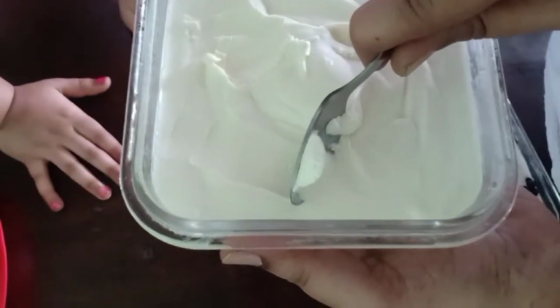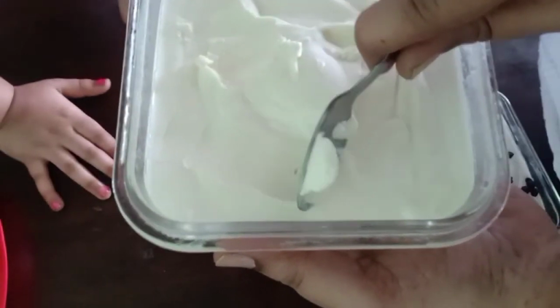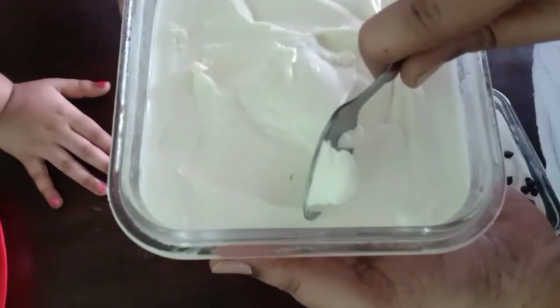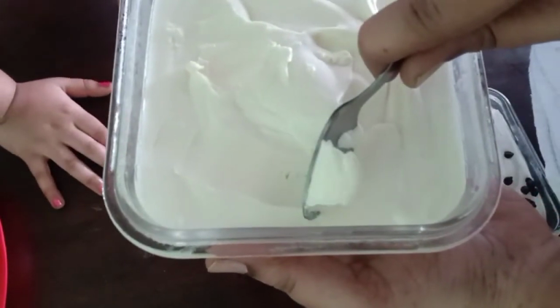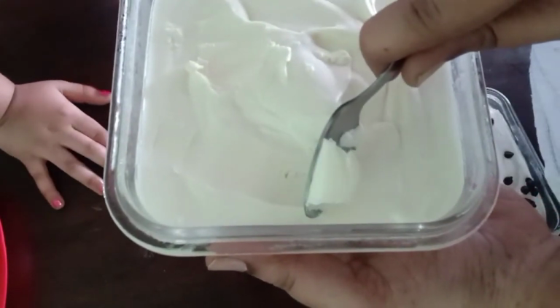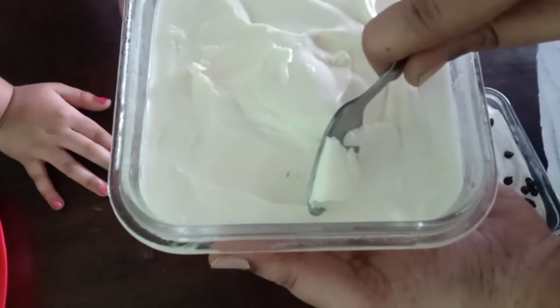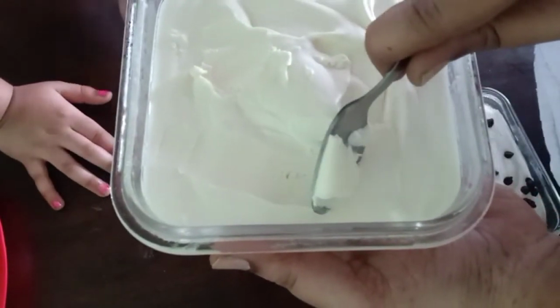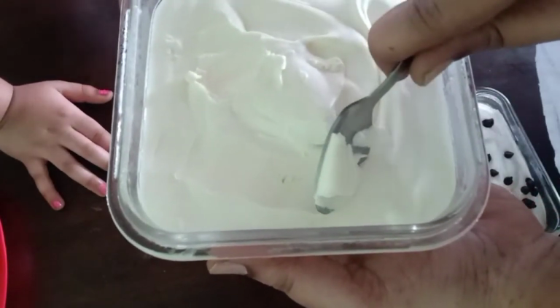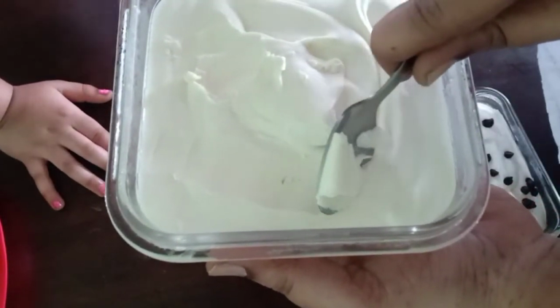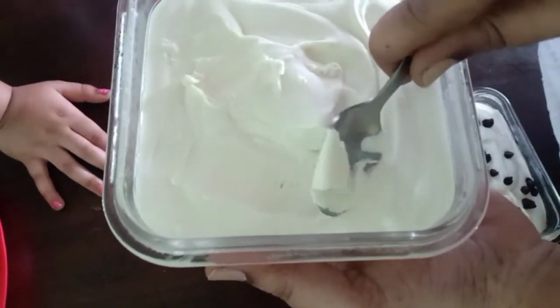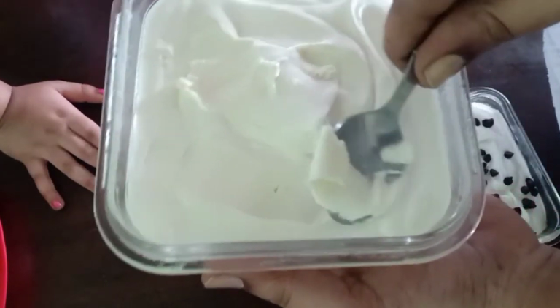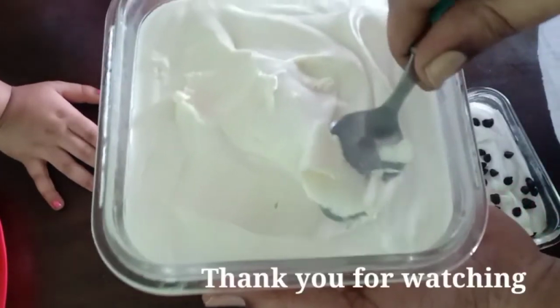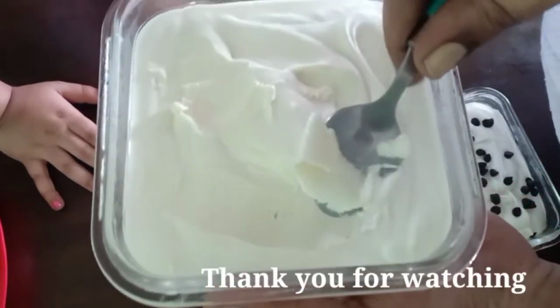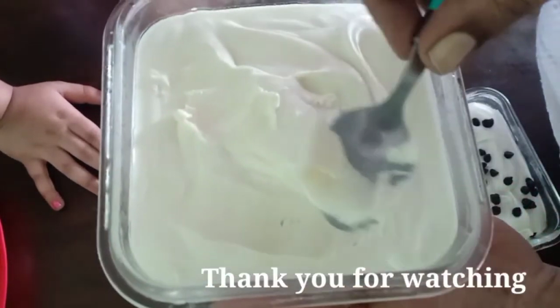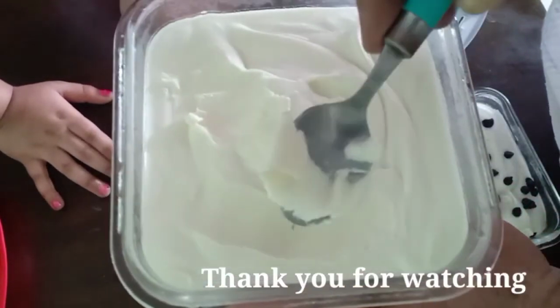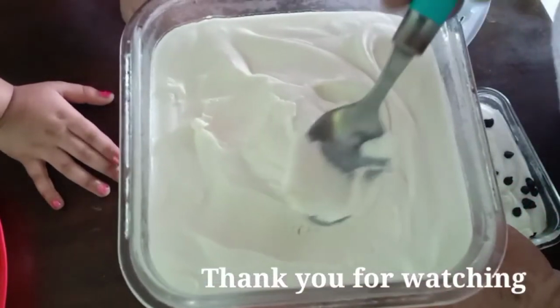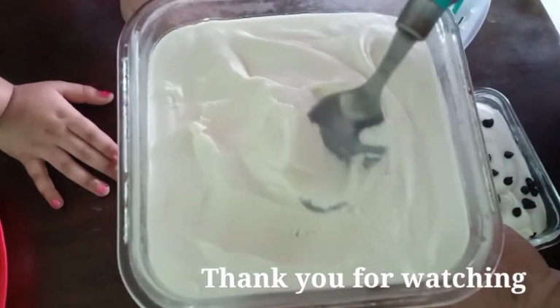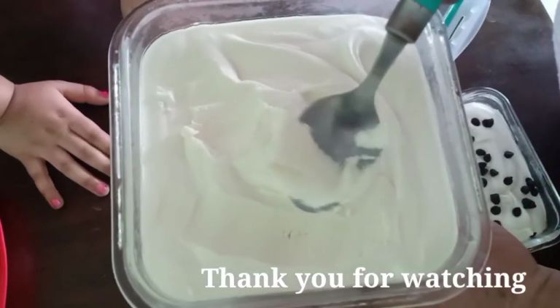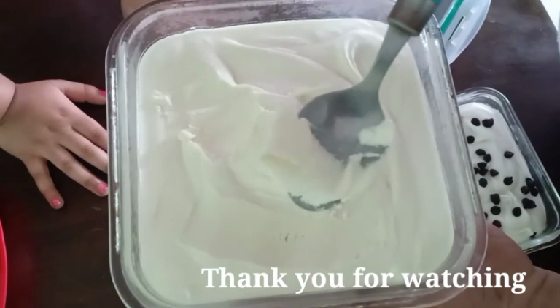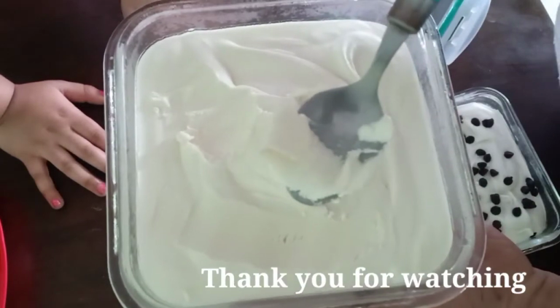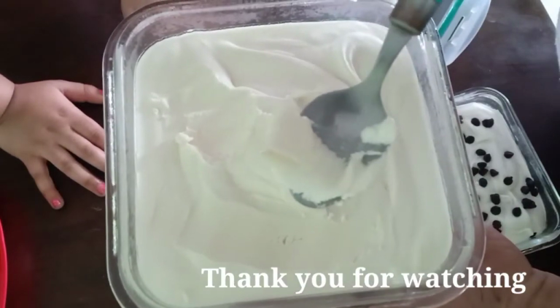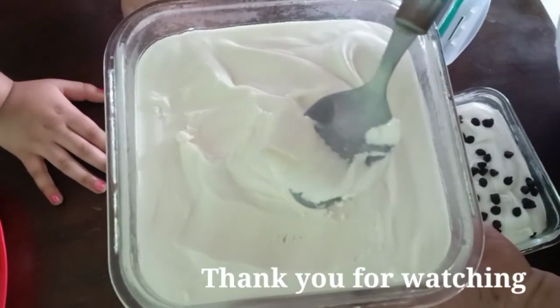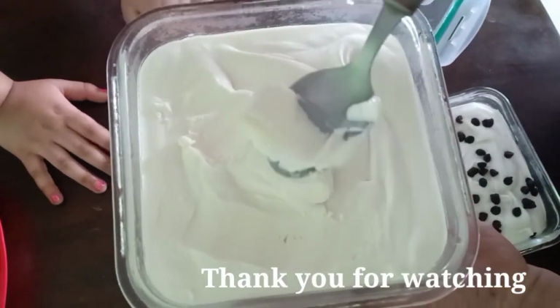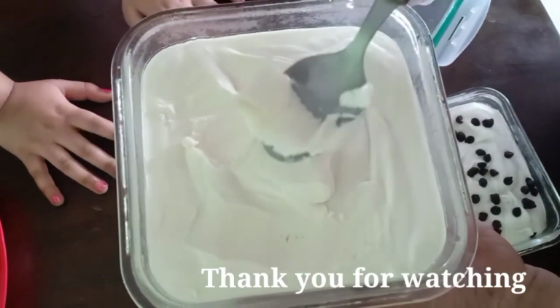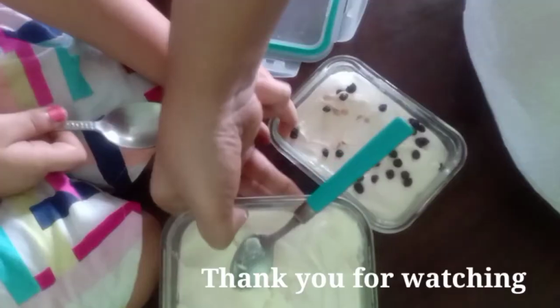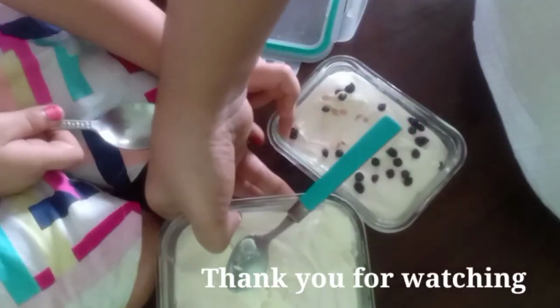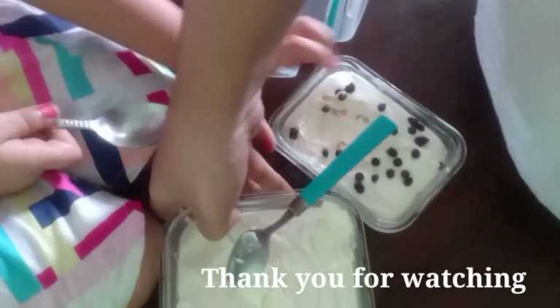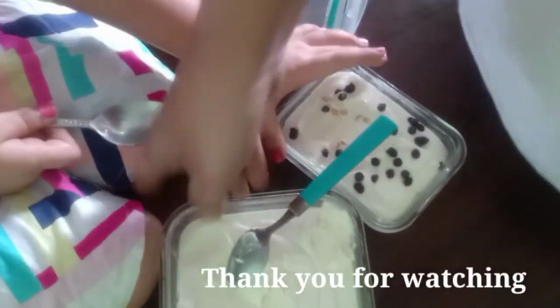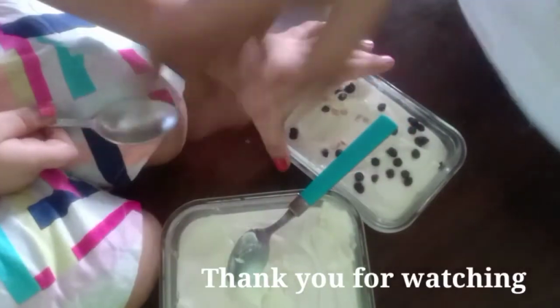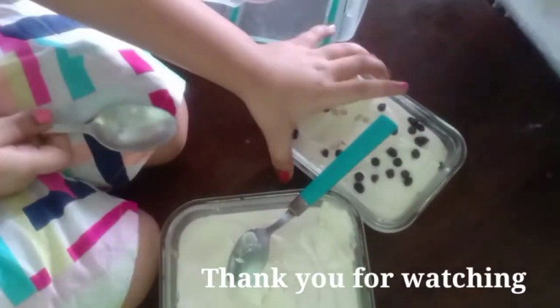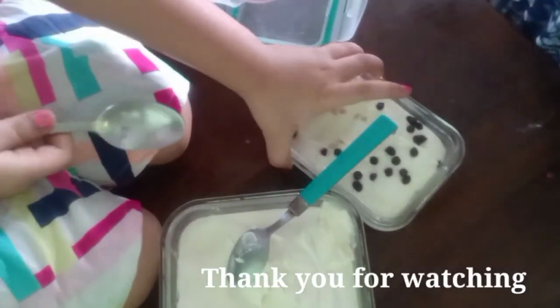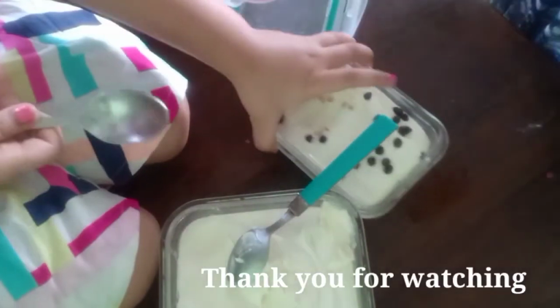Let's cut the ice cream. This will be the ice cream — do you want to try it?